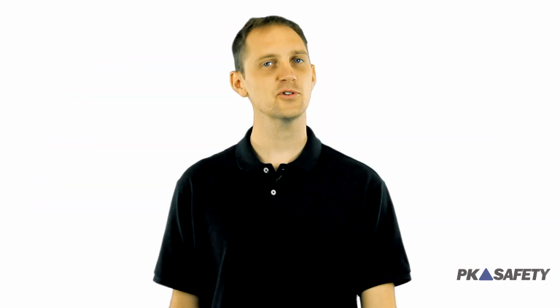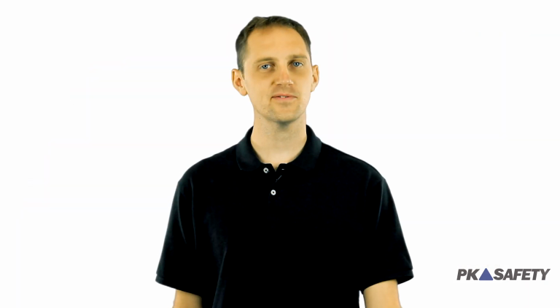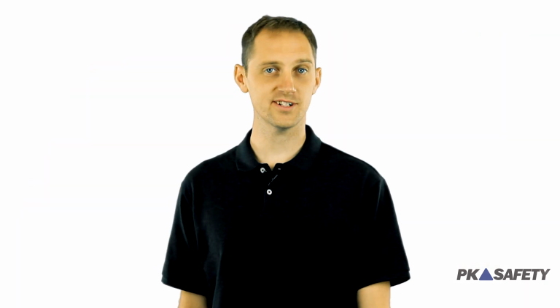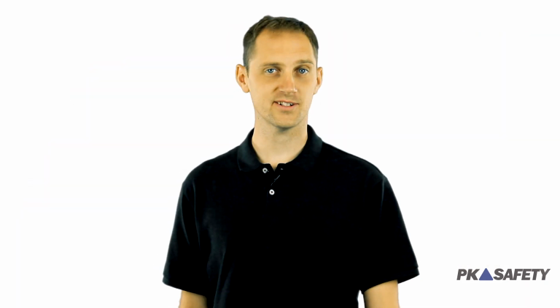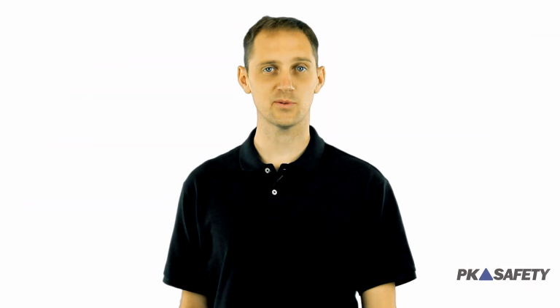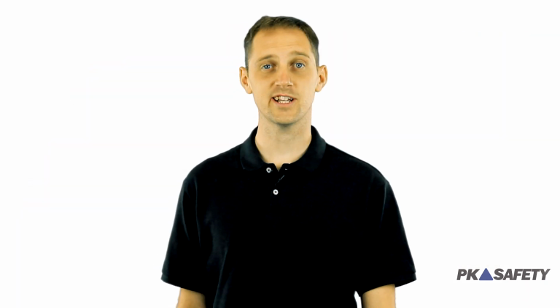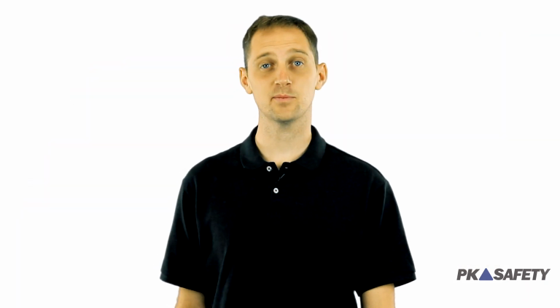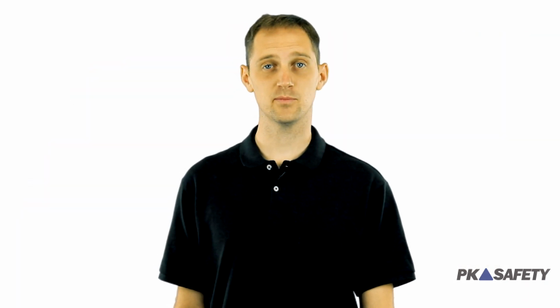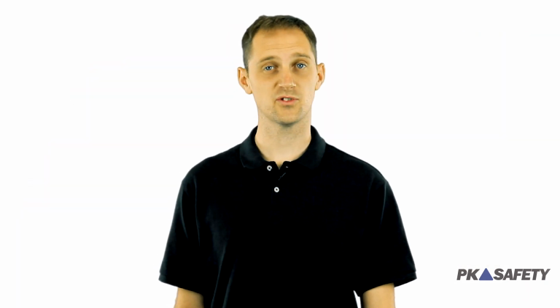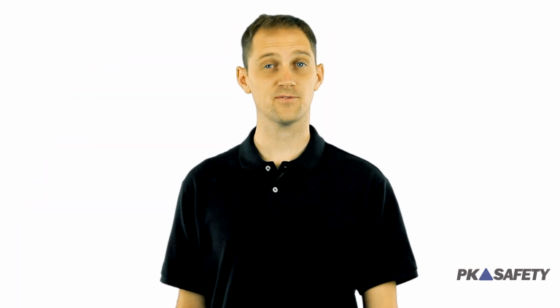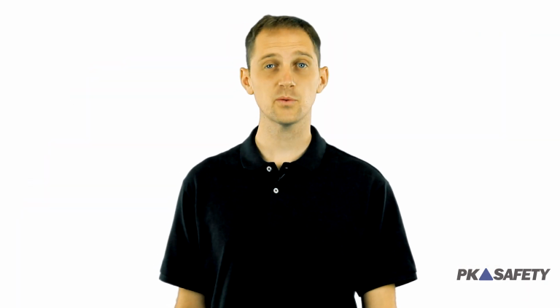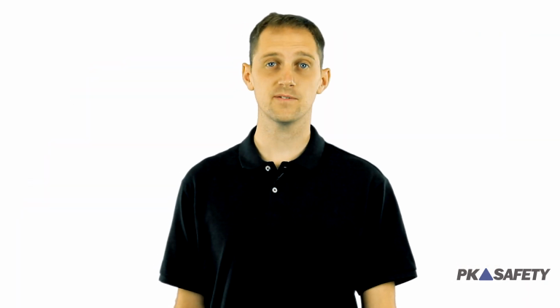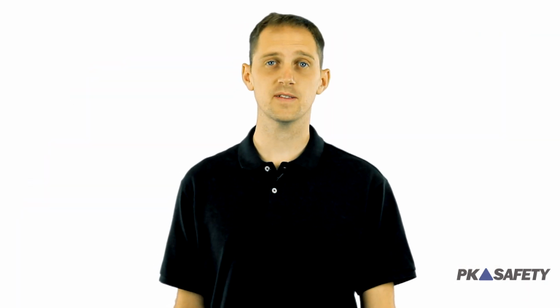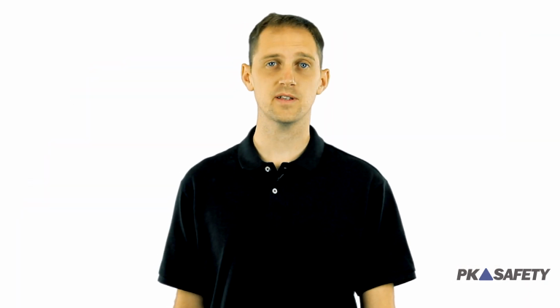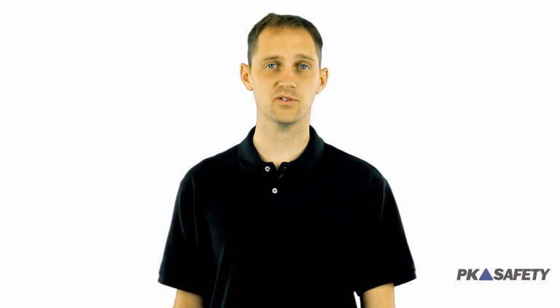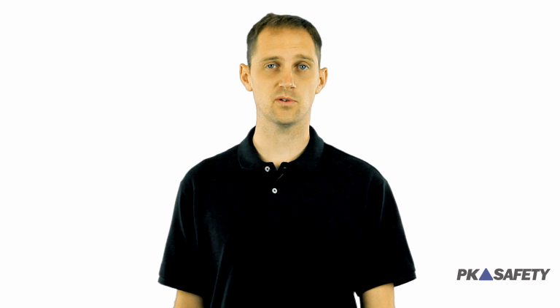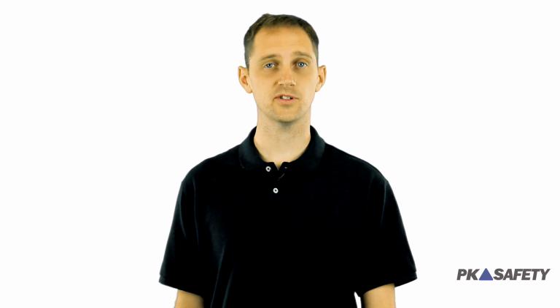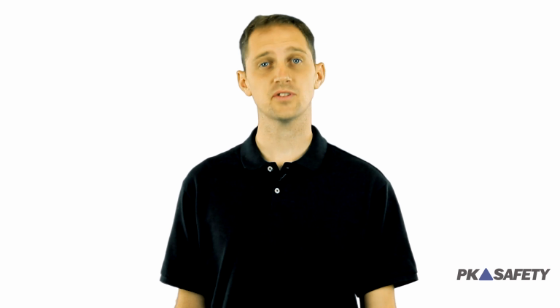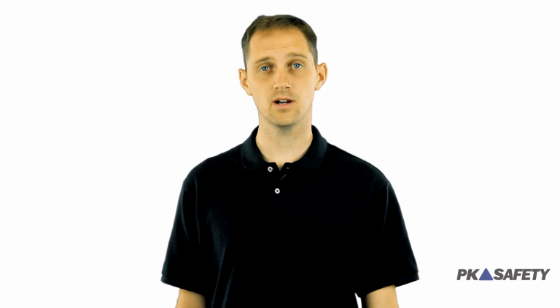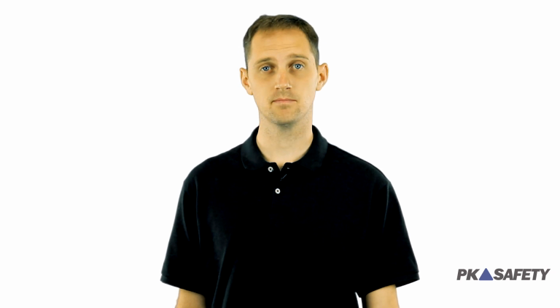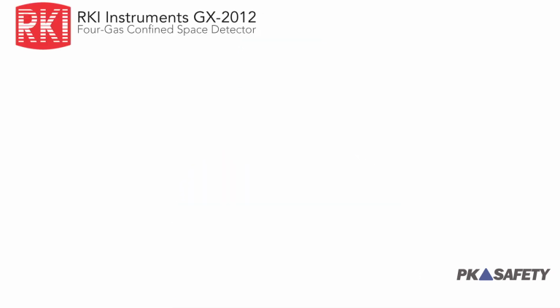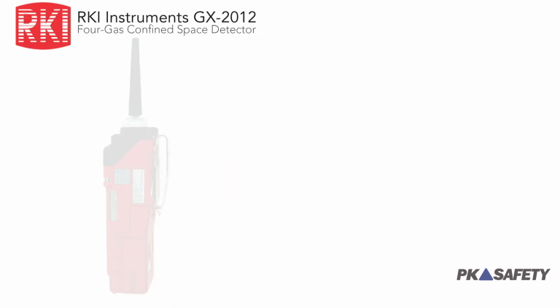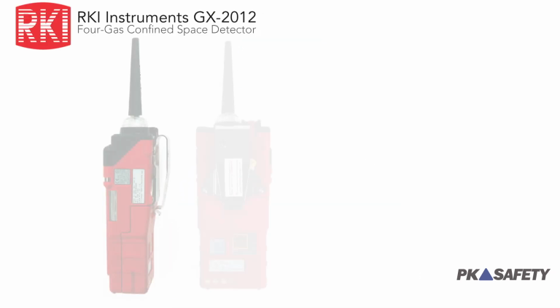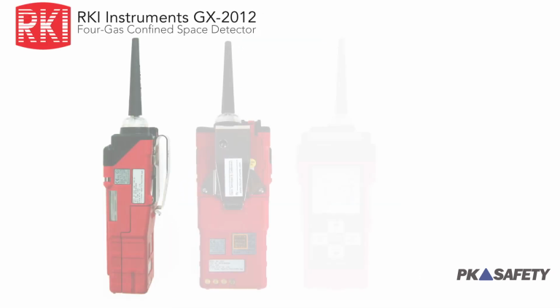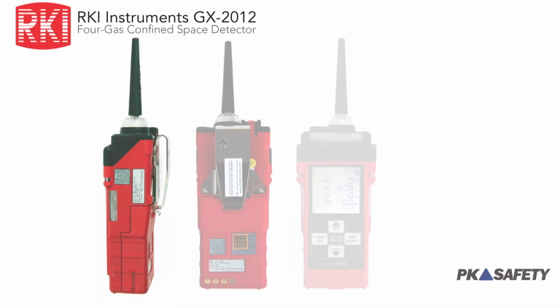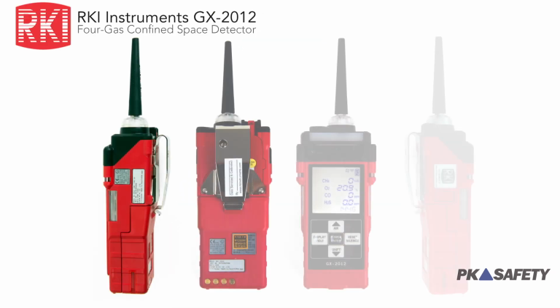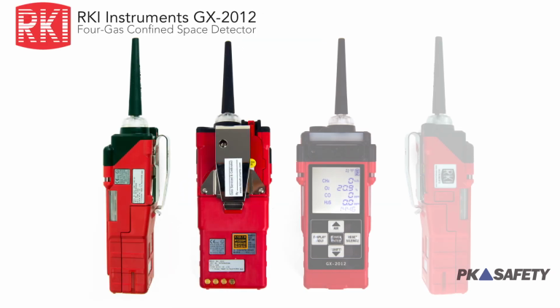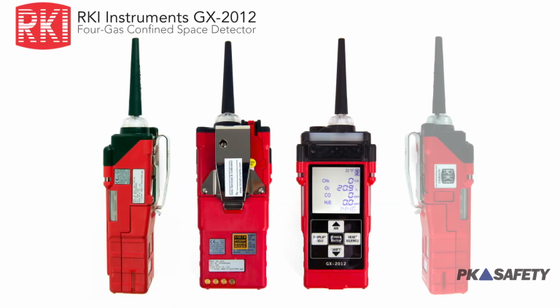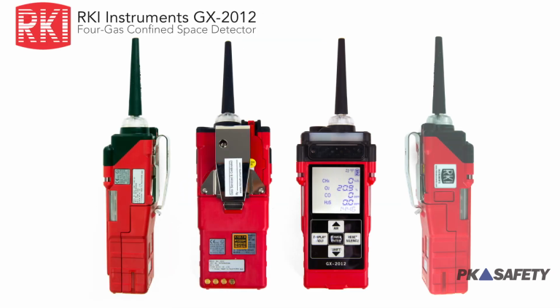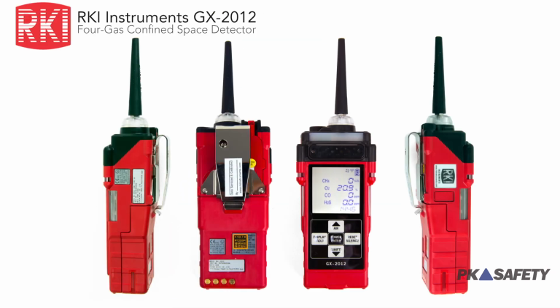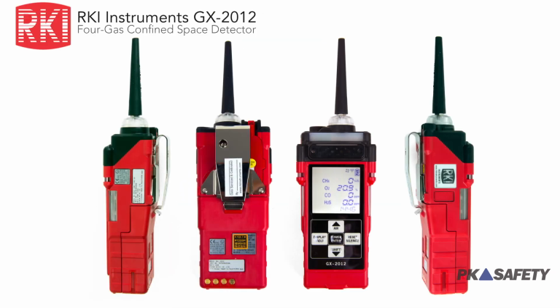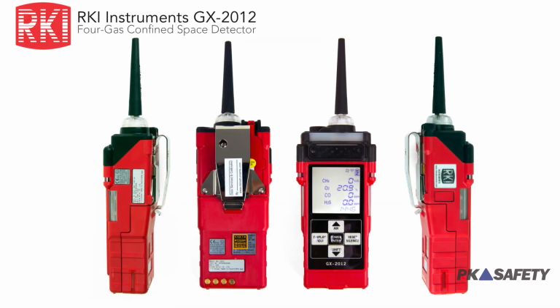If you're looking for a detector that will stand up to the abuse of frequent confined space entry work for years to come, then the GX 2012 from RKI is the monitor for you.